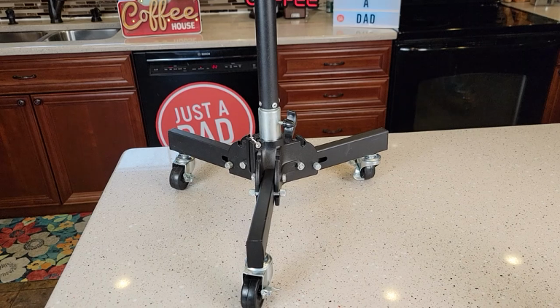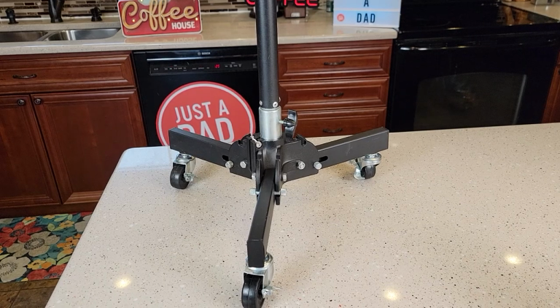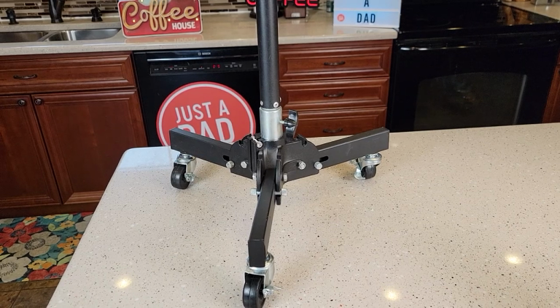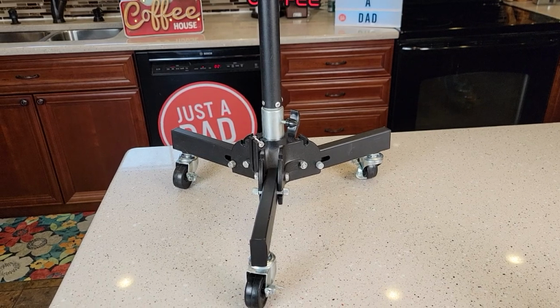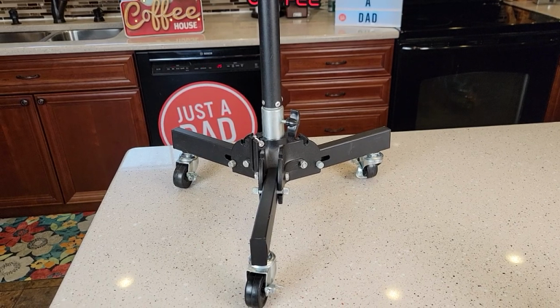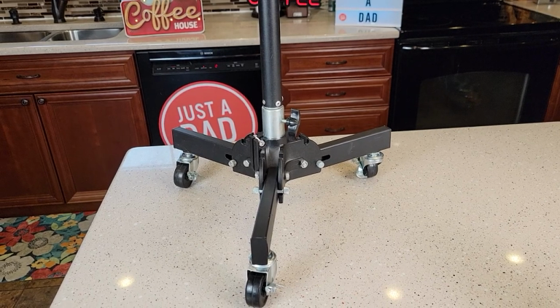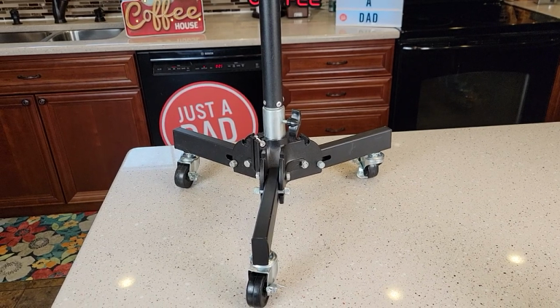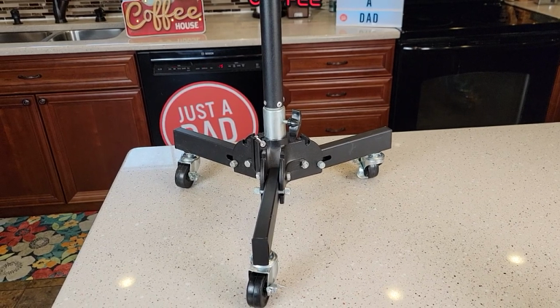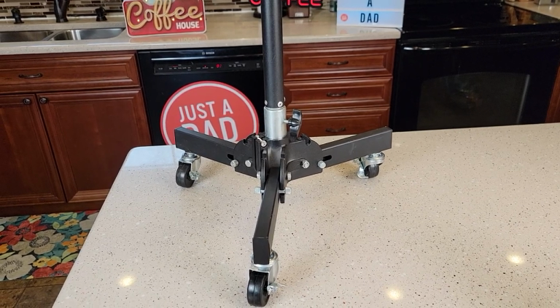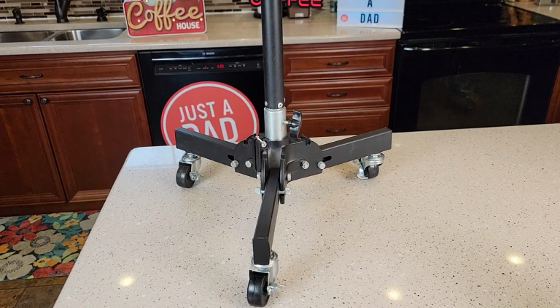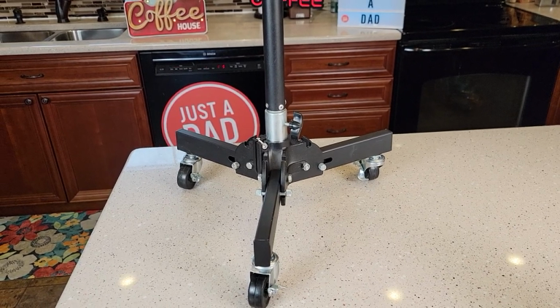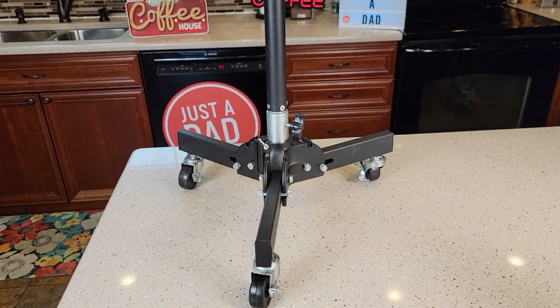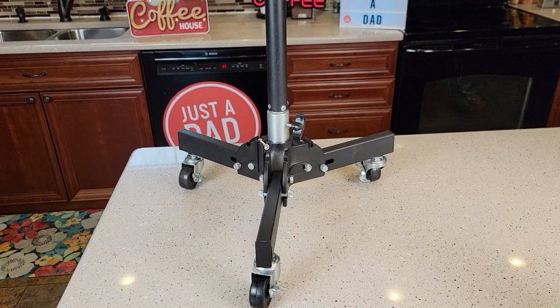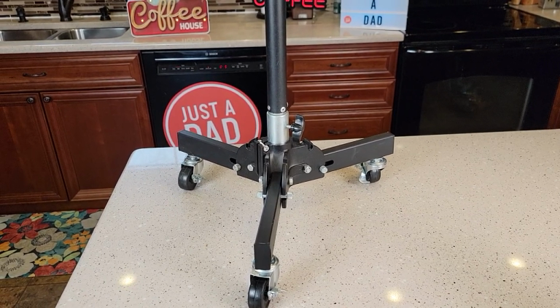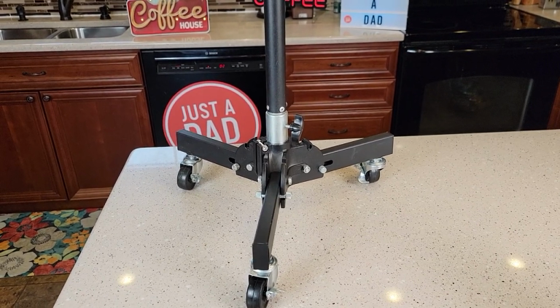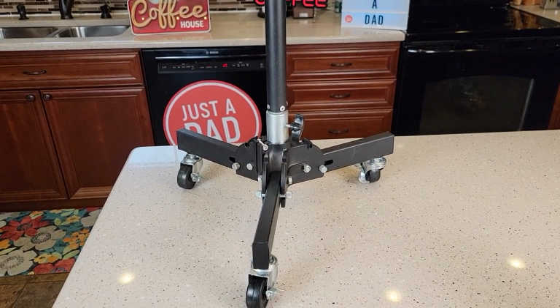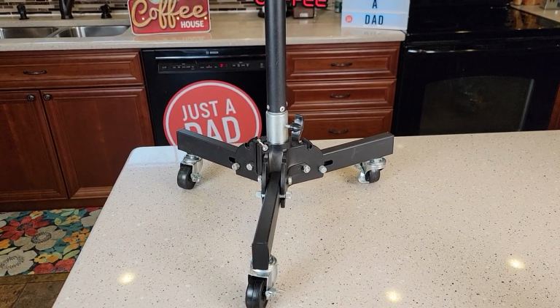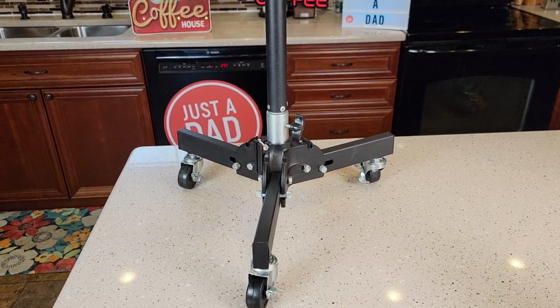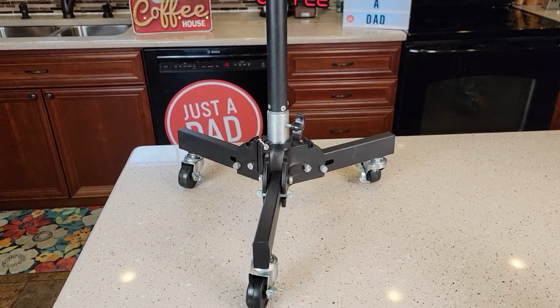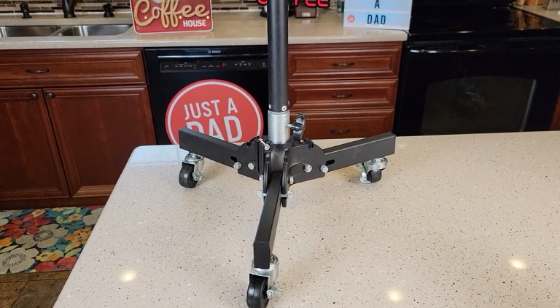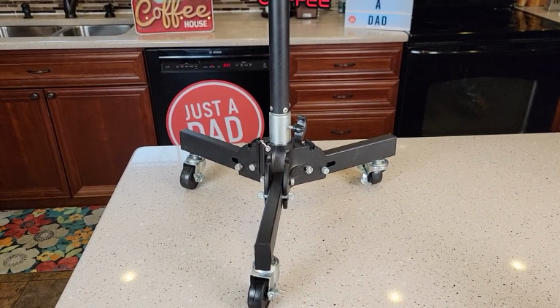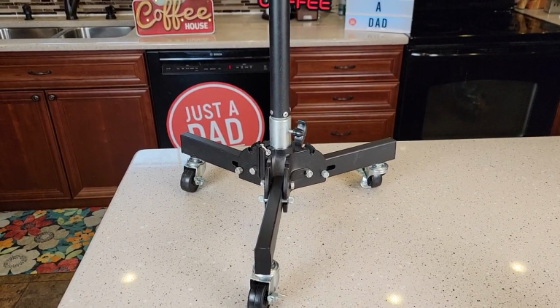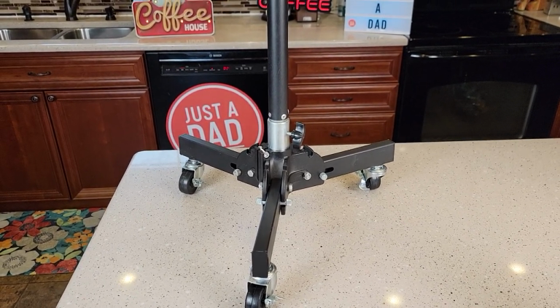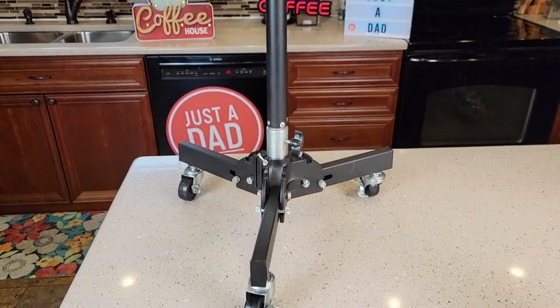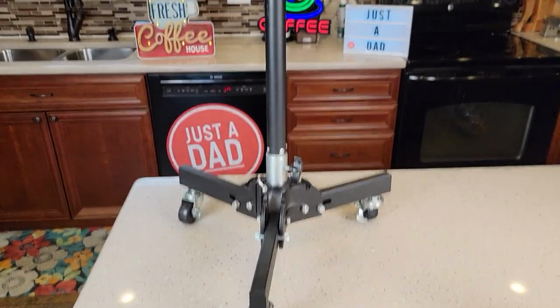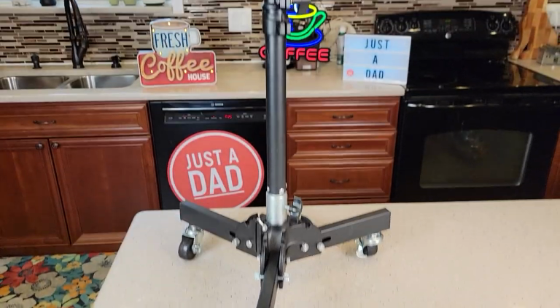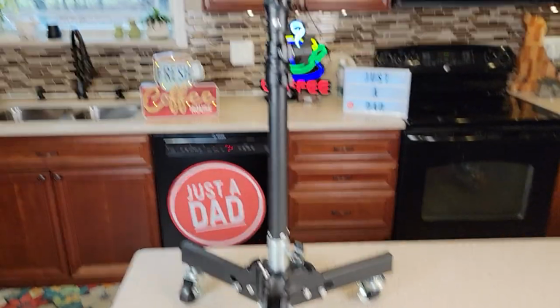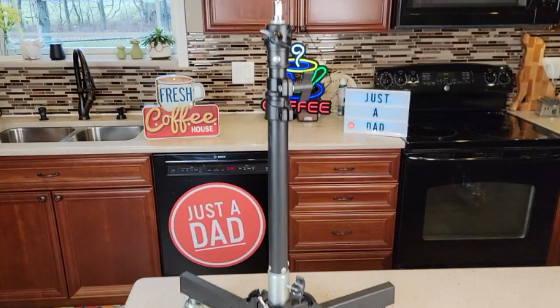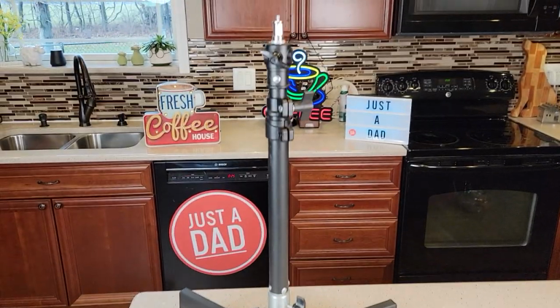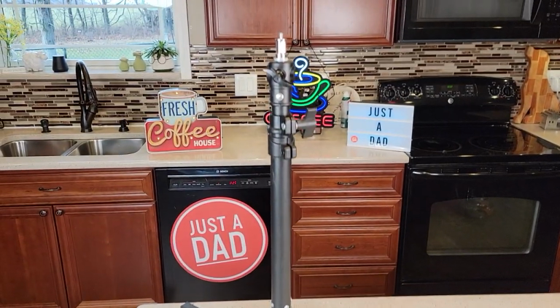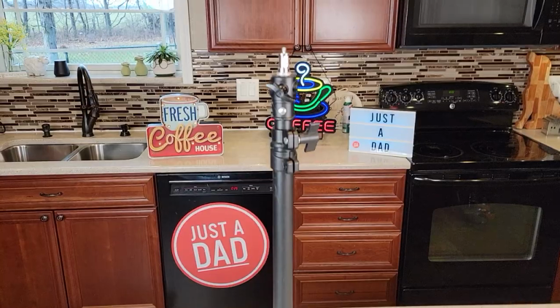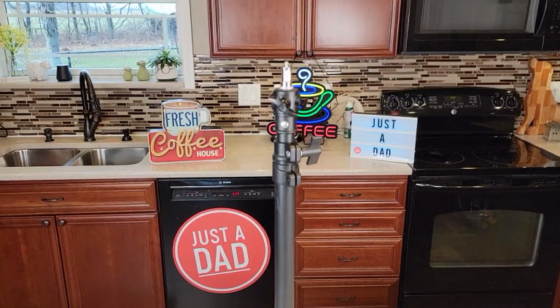Hello everyone, this is Just a Dad. Today I'm going to do a review on this rolling light stand or photography stand.